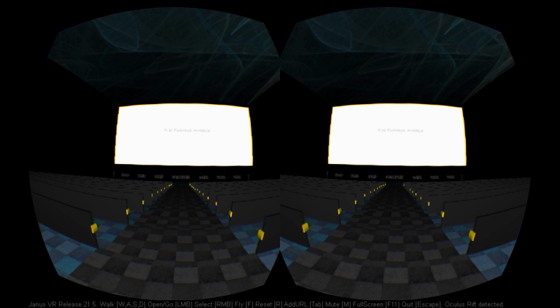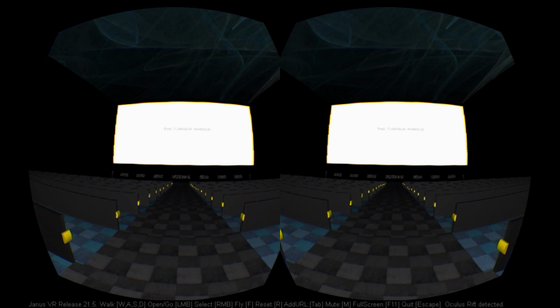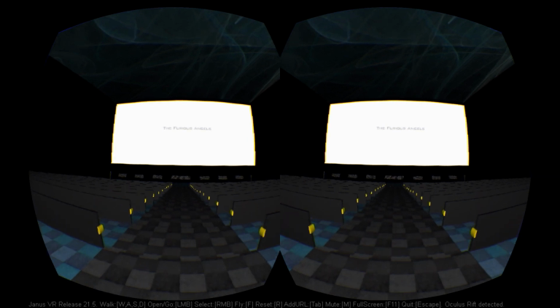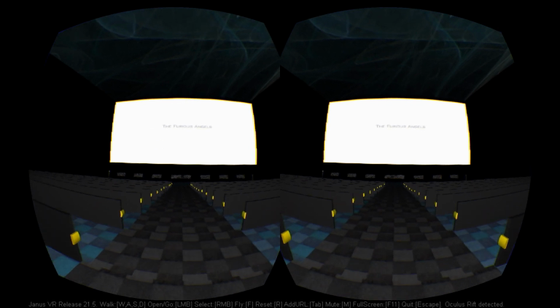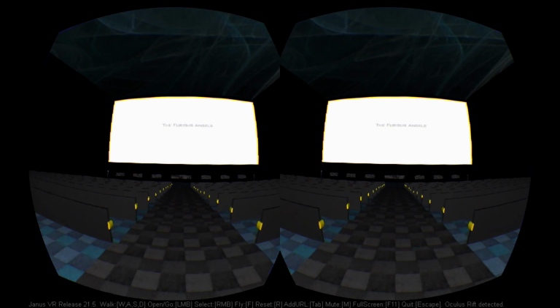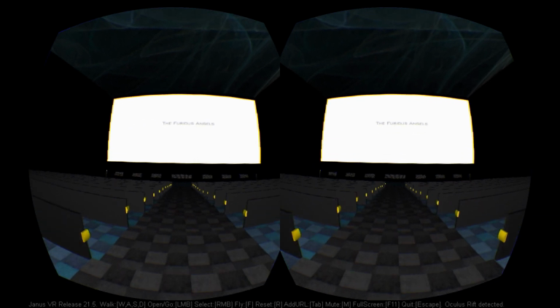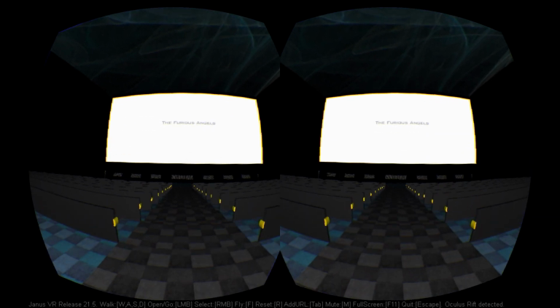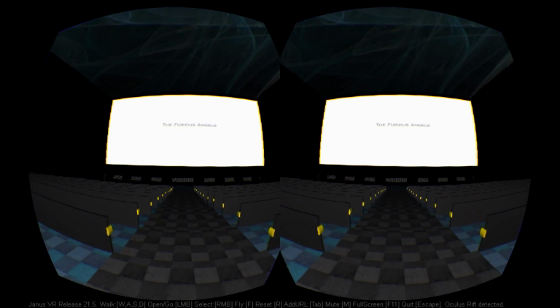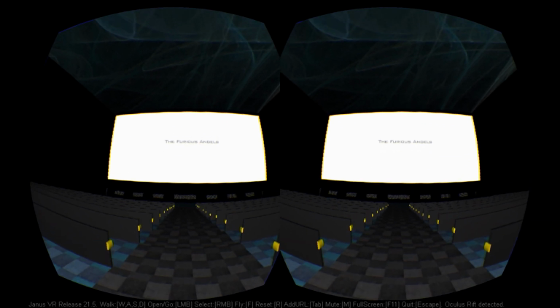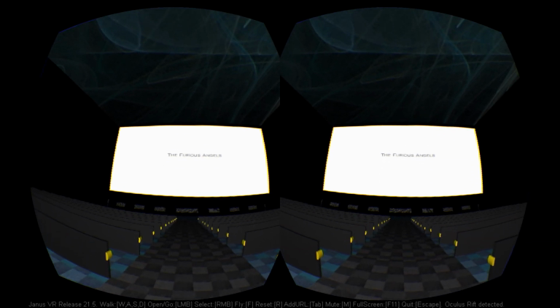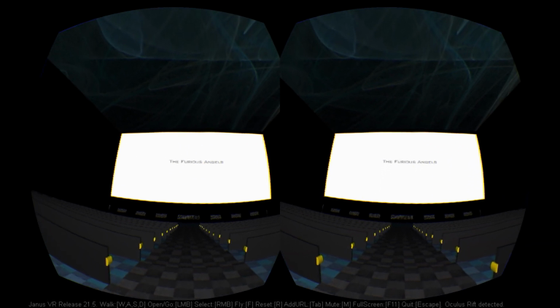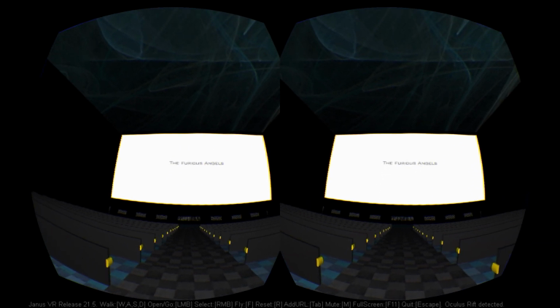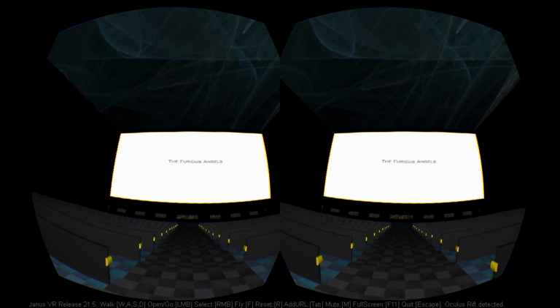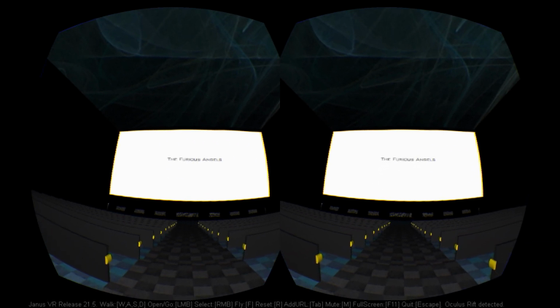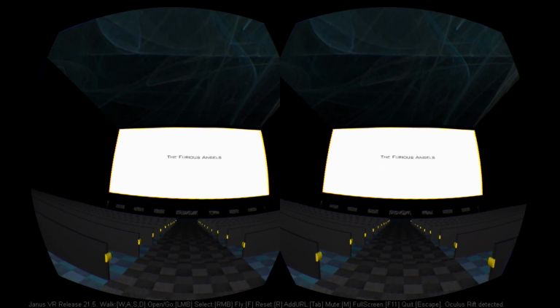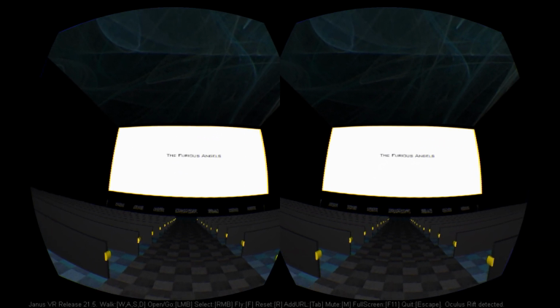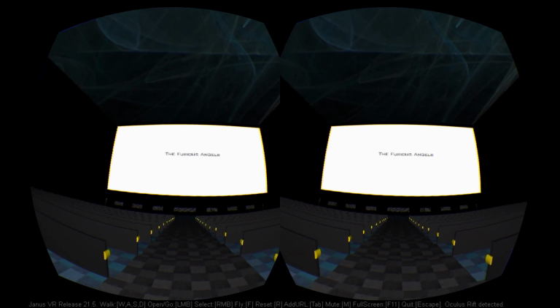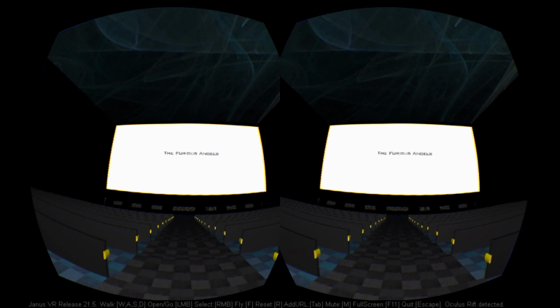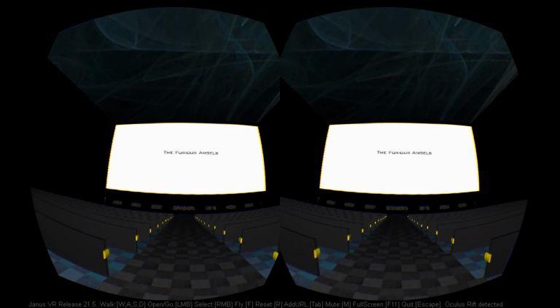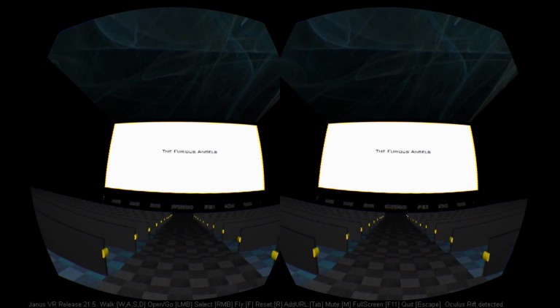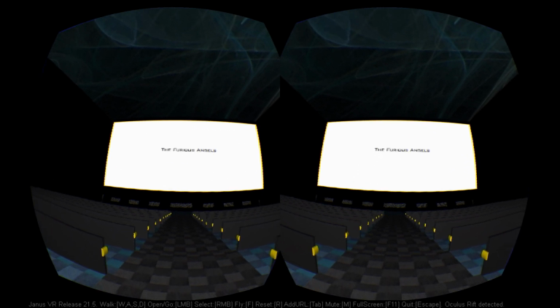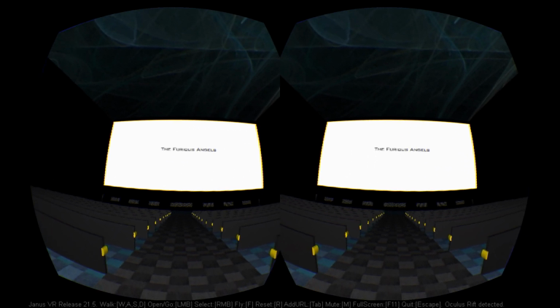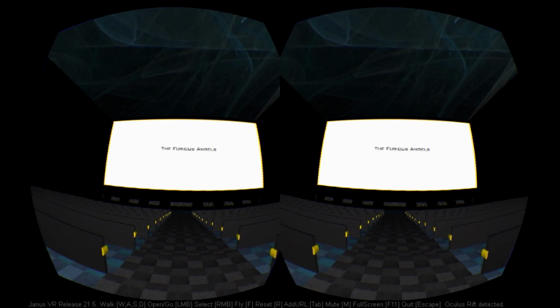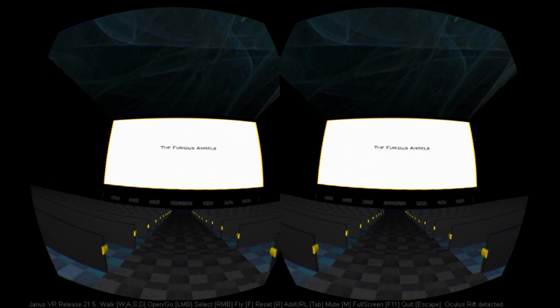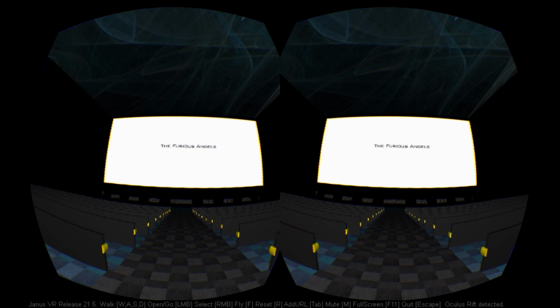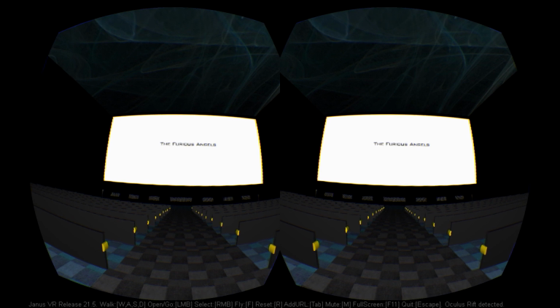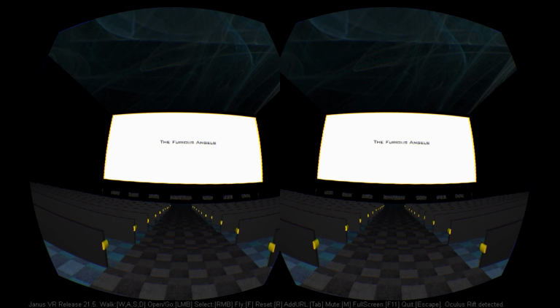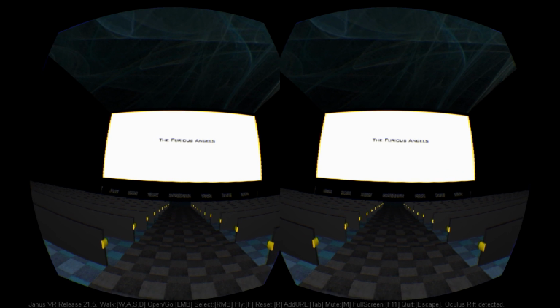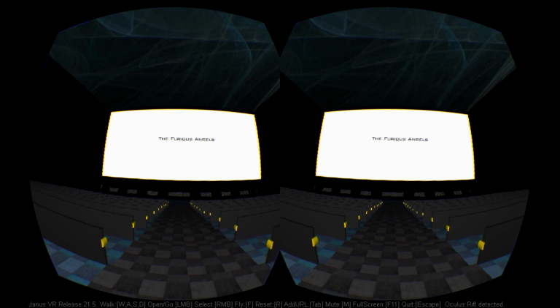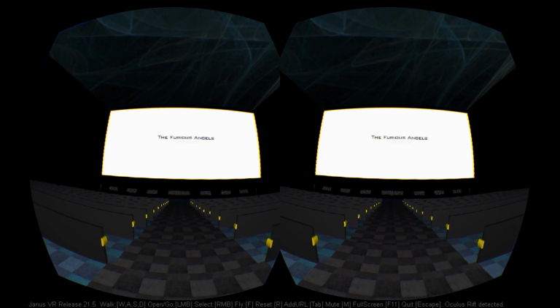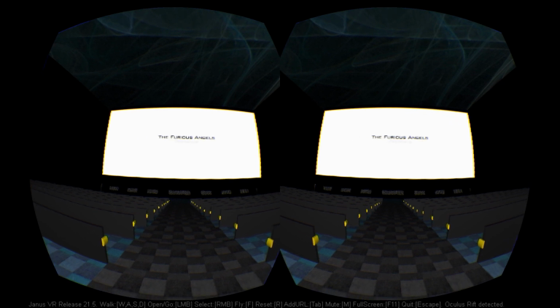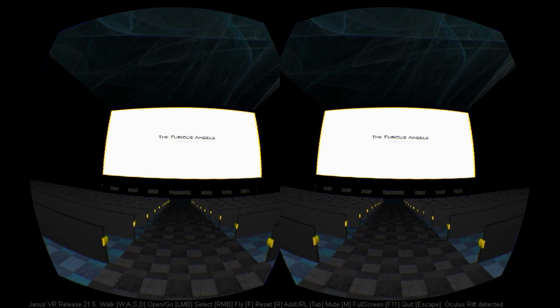Something which, for the user at least, bears little resemblance to browsing the web, even if it still relies on web protocols.